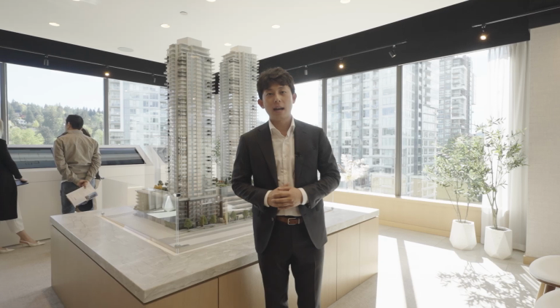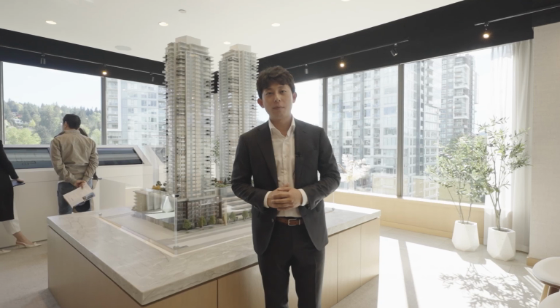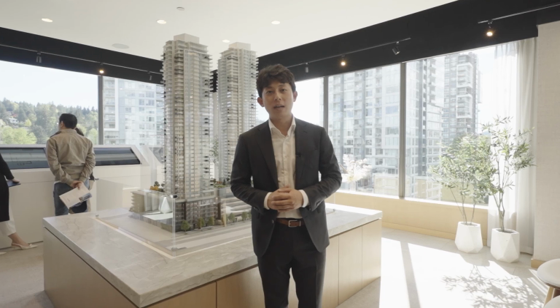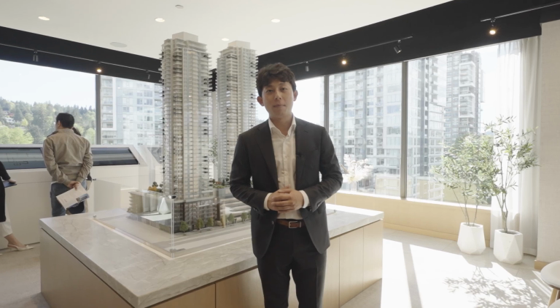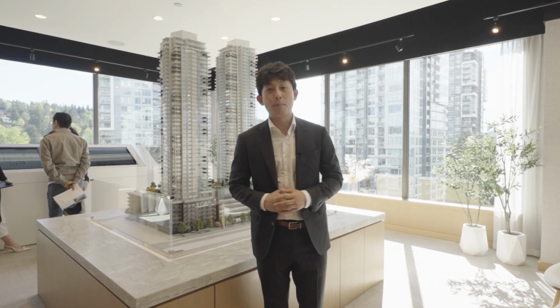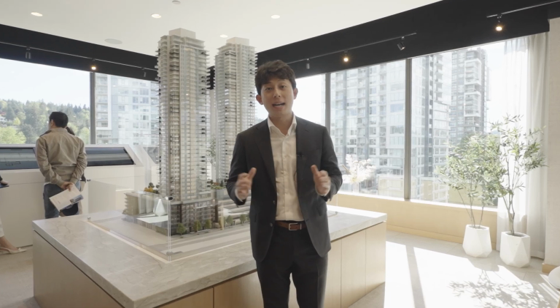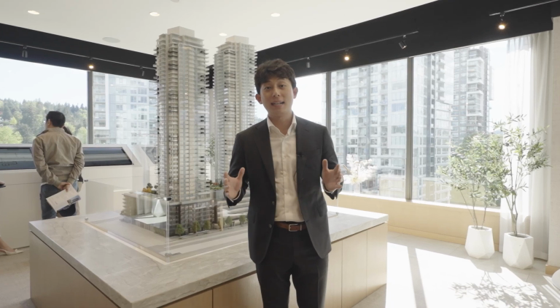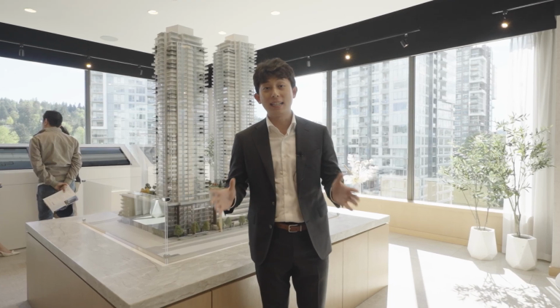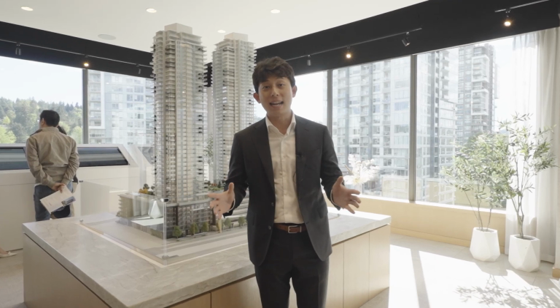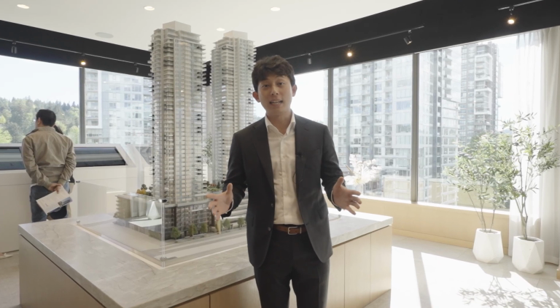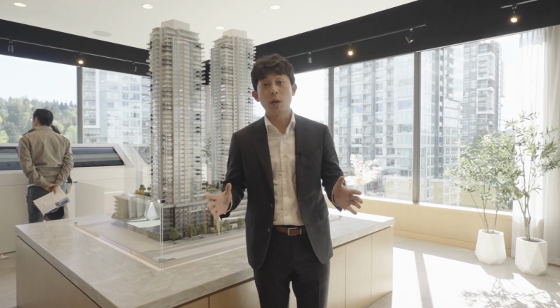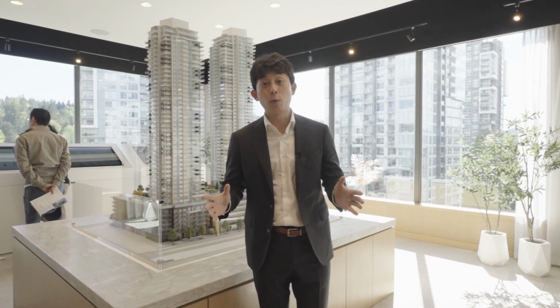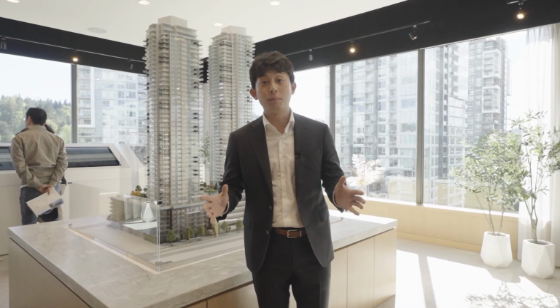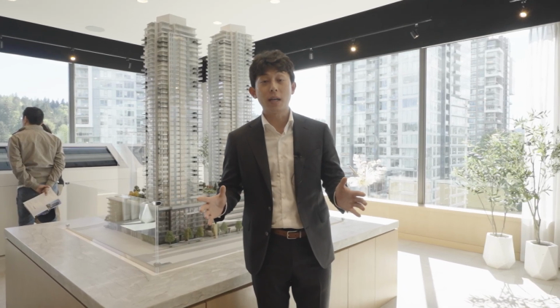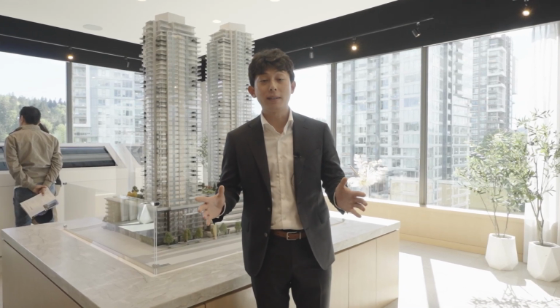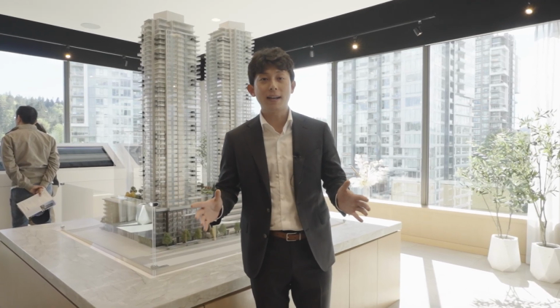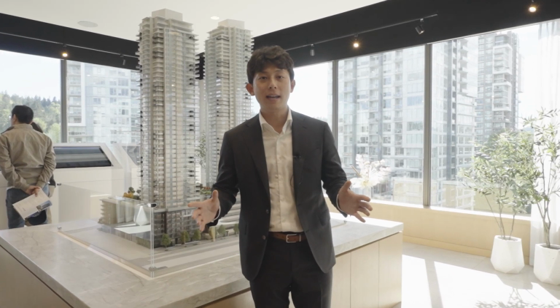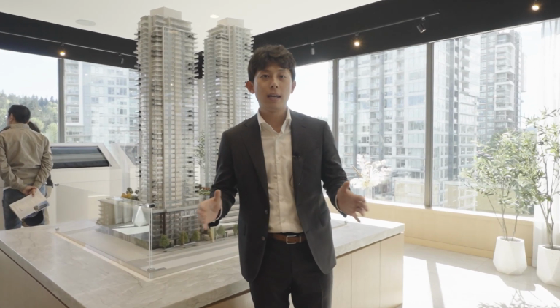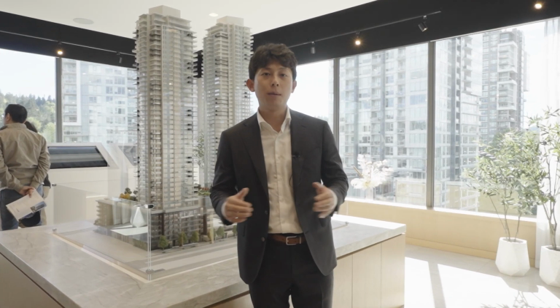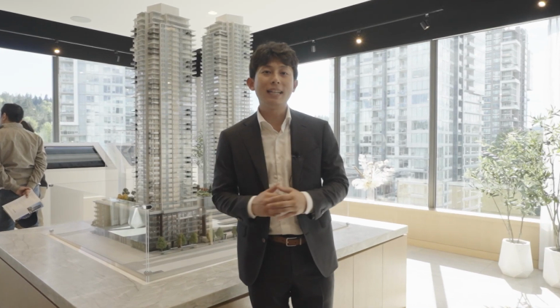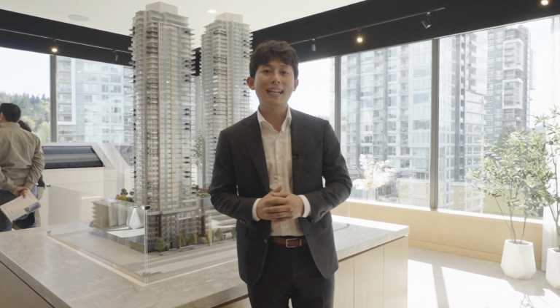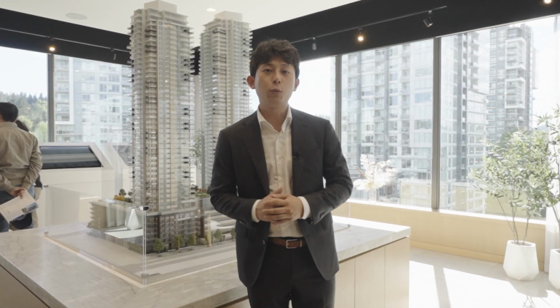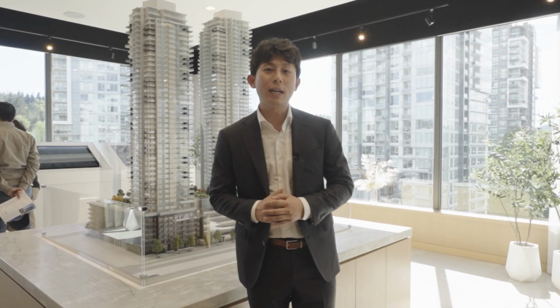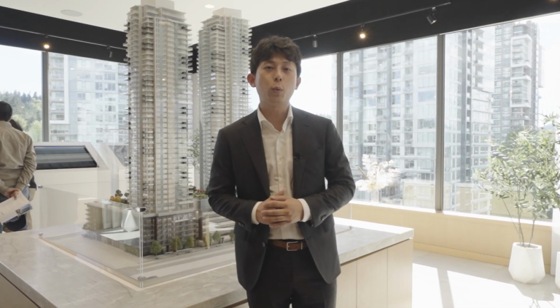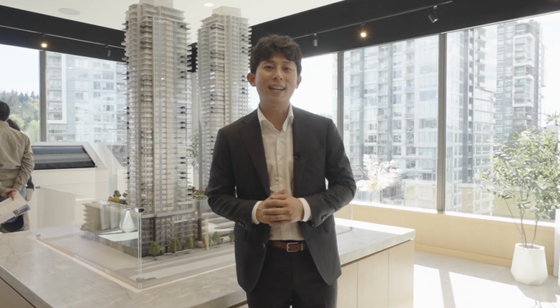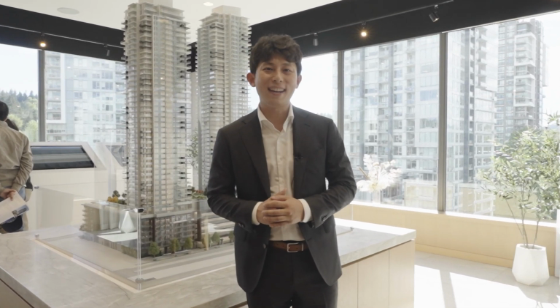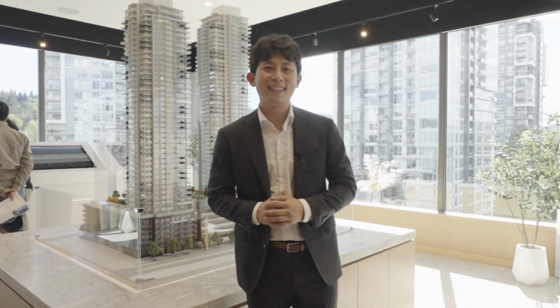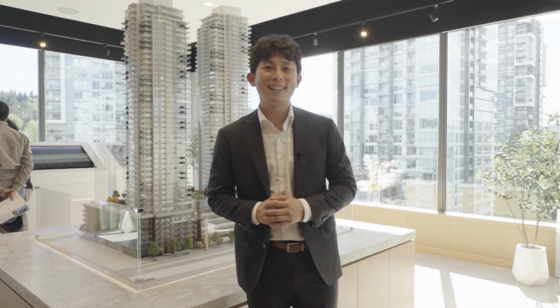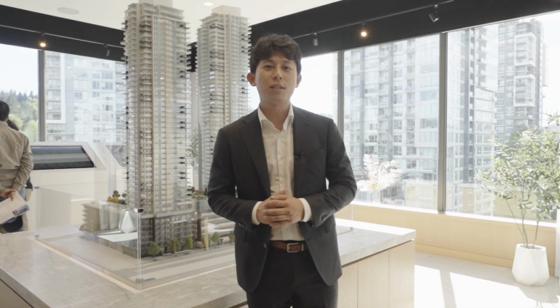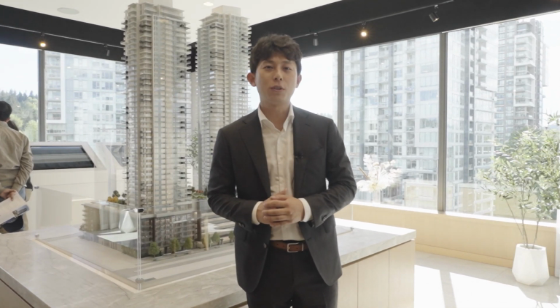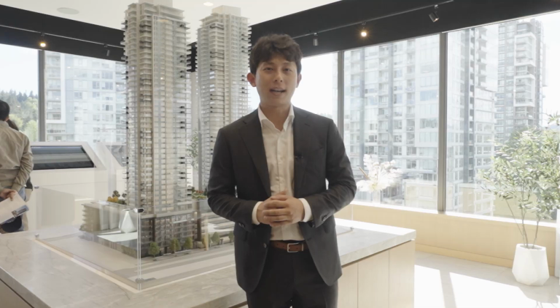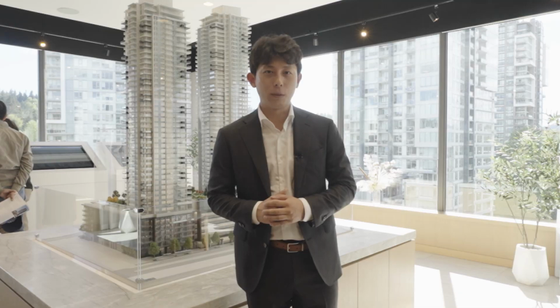Hi everyone. I'm at Pine and Glen in Kwikwetlem Center today, completing in 2028. Let's go check it out.